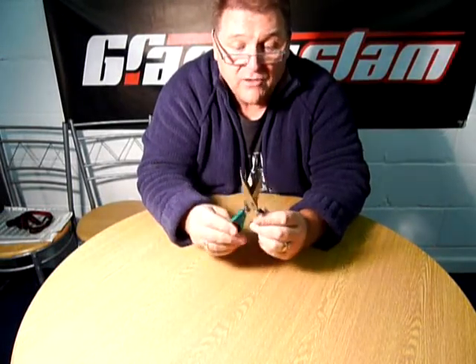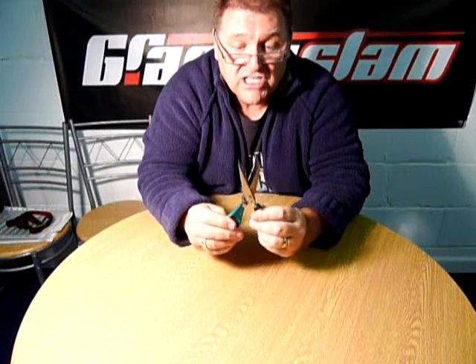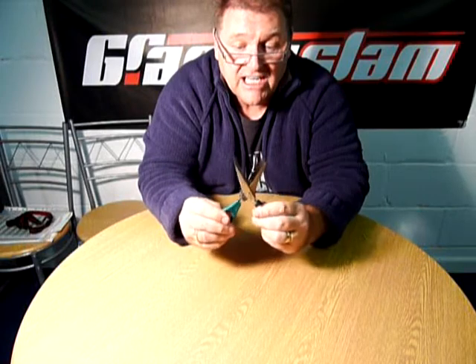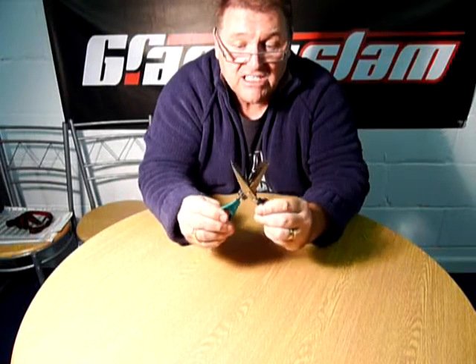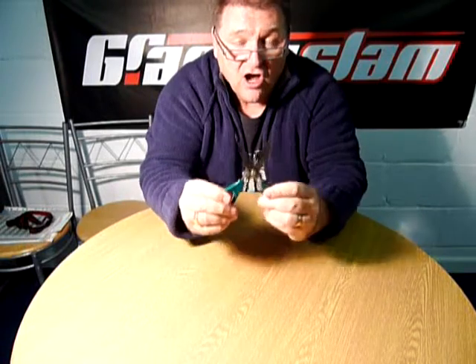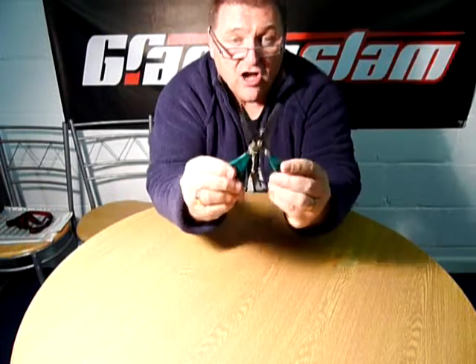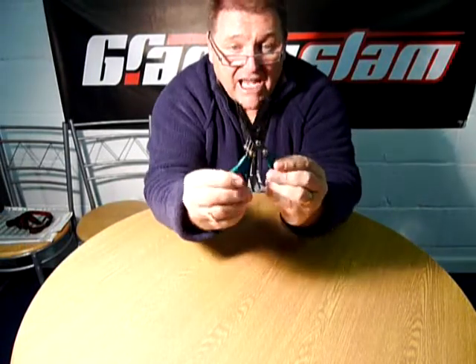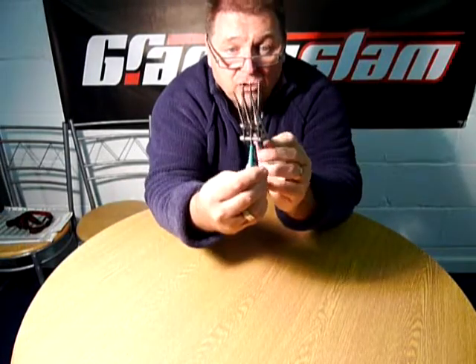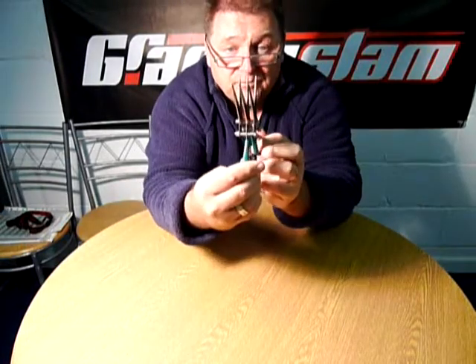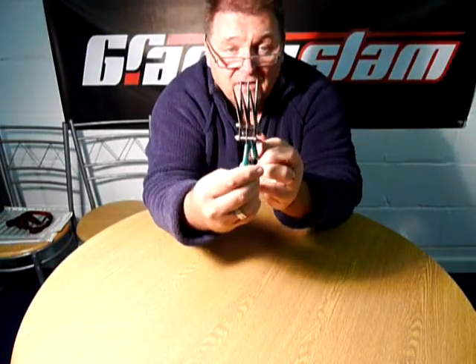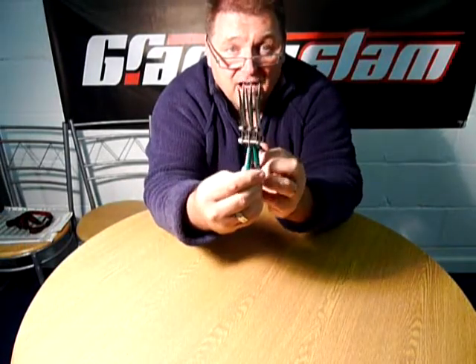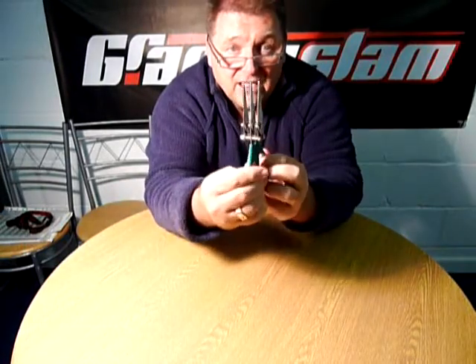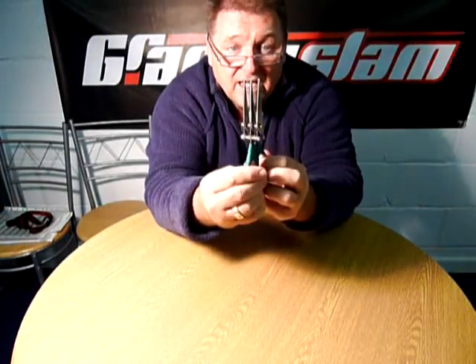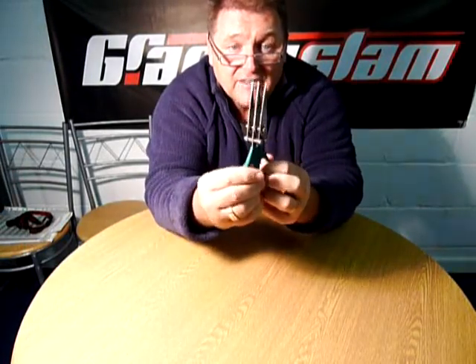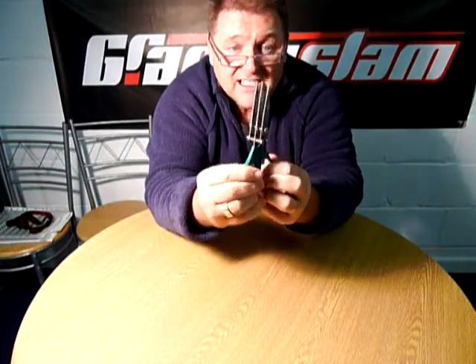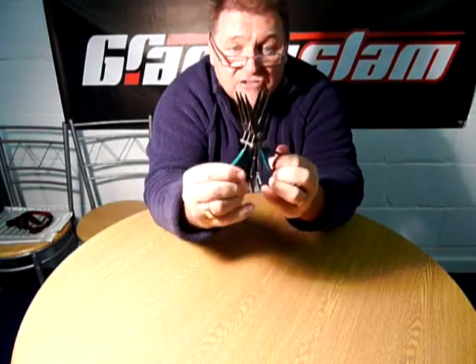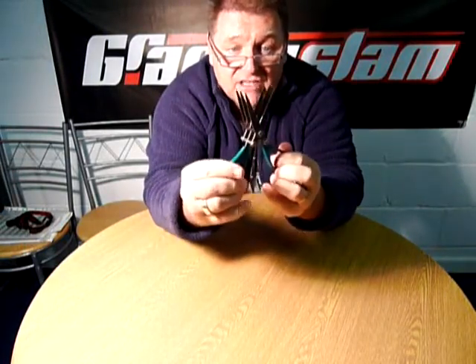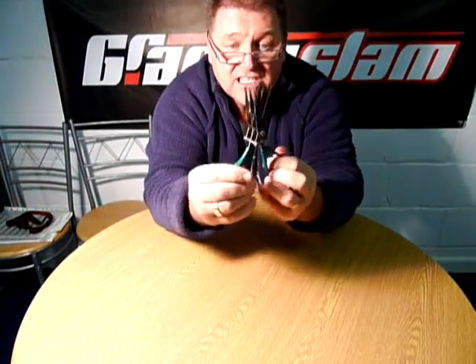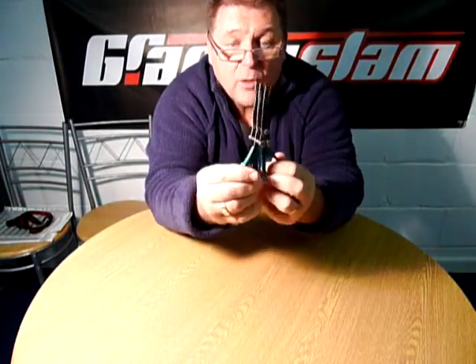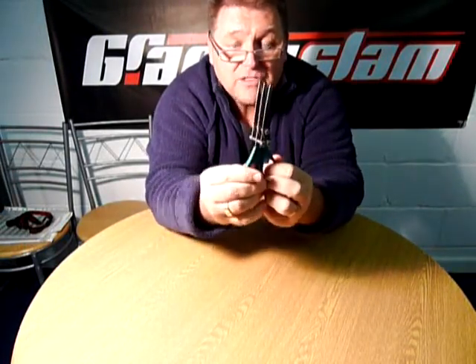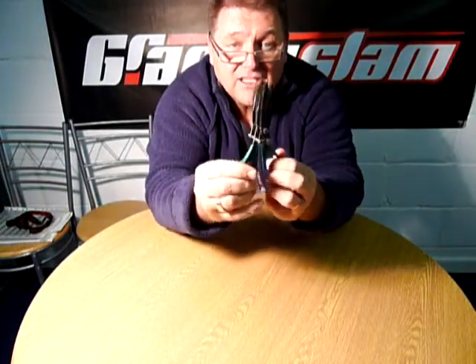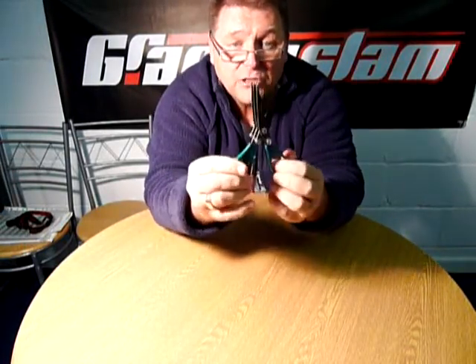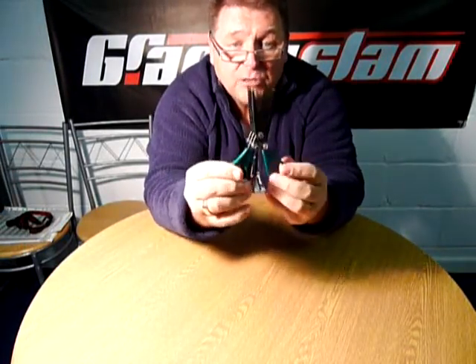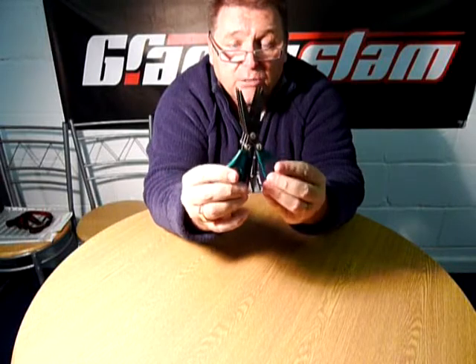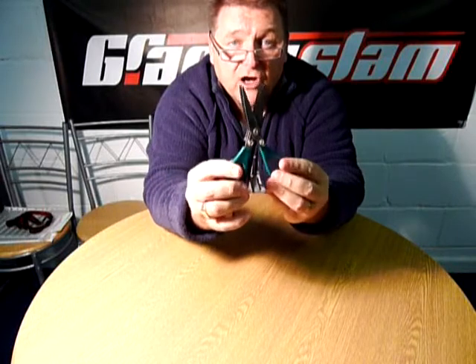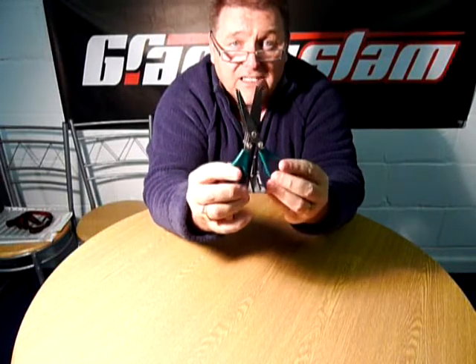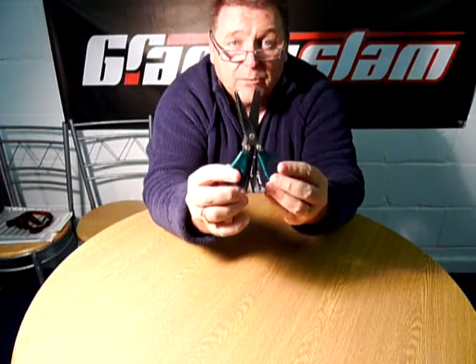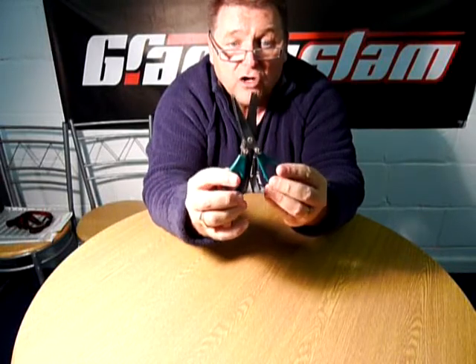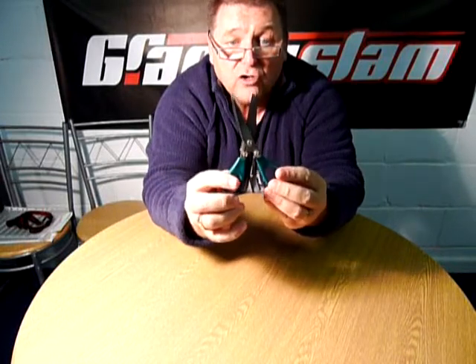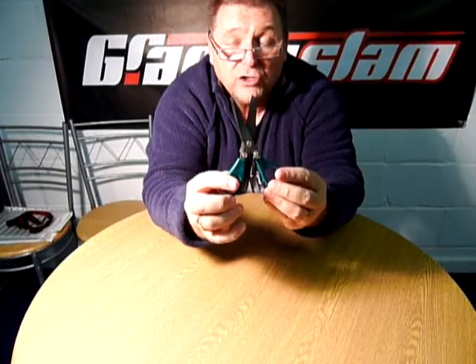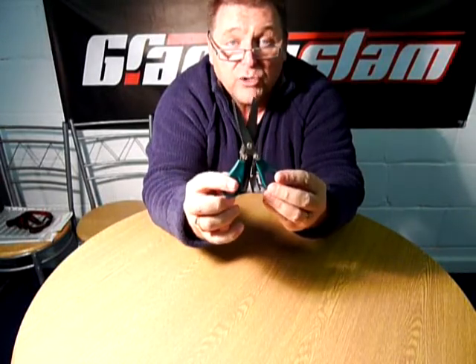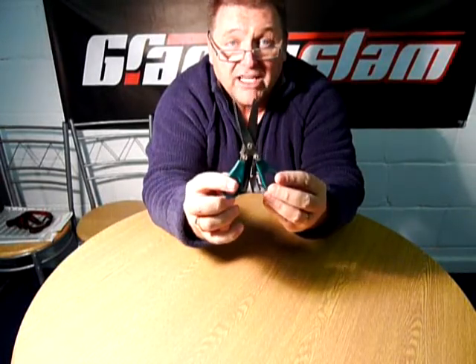So if you want to see these or any more of our accessories, visit our website at www.grandslam.co.uk.